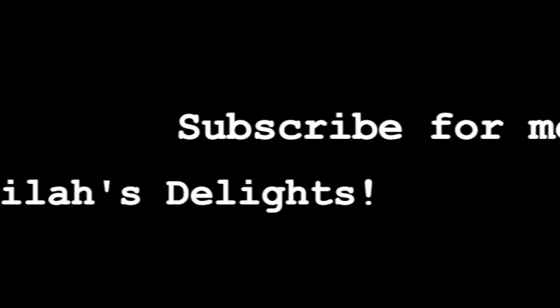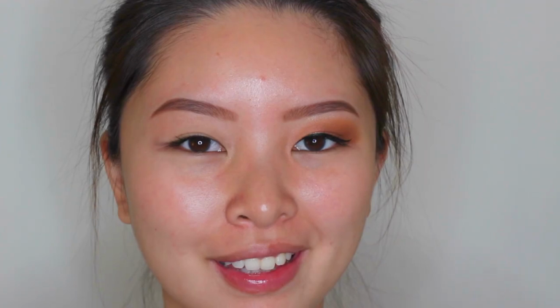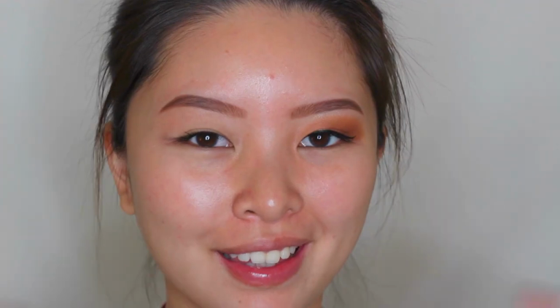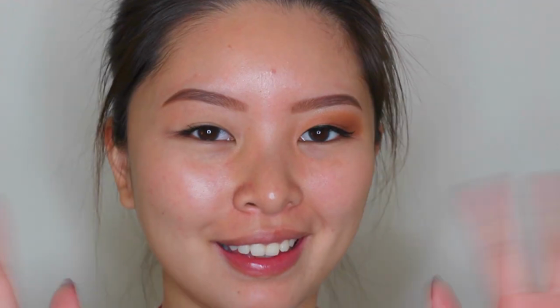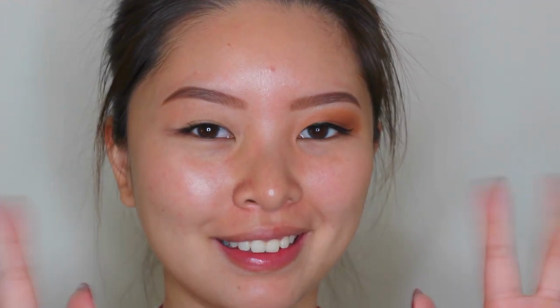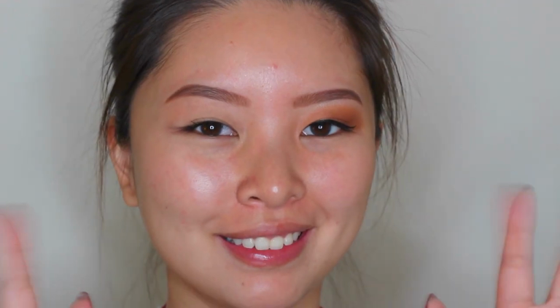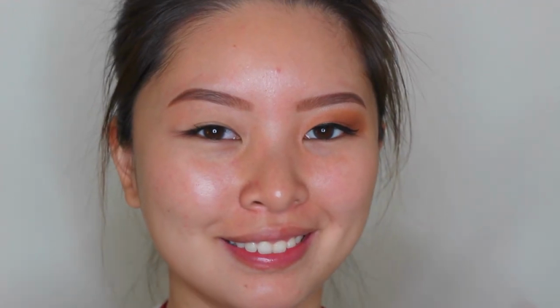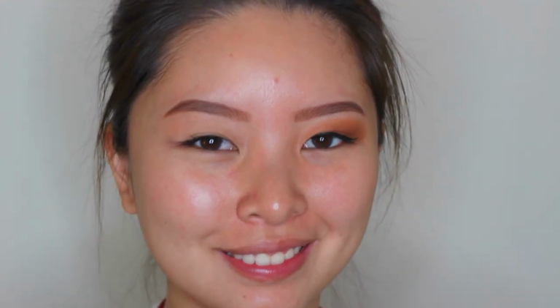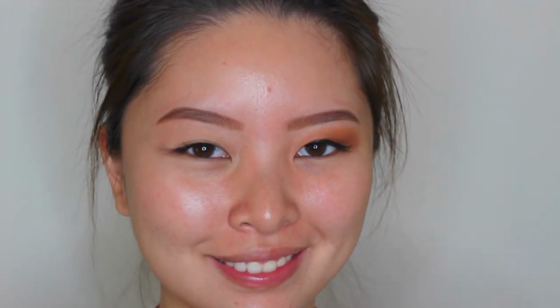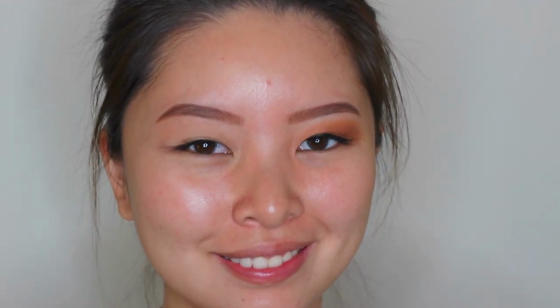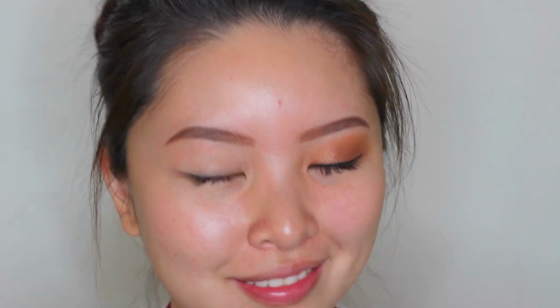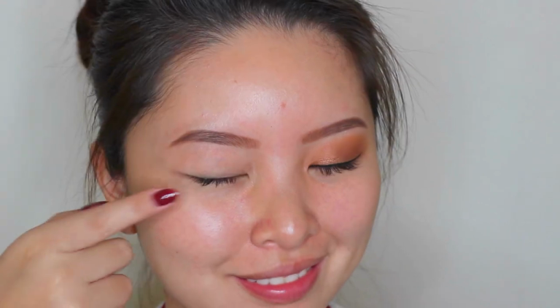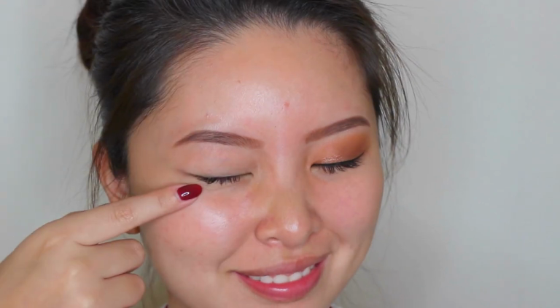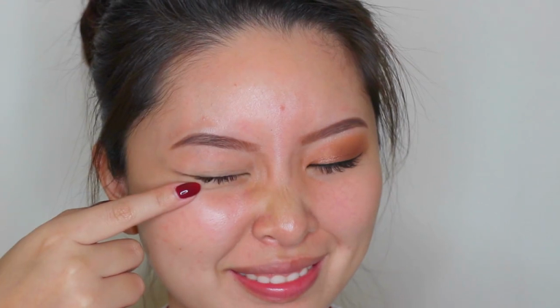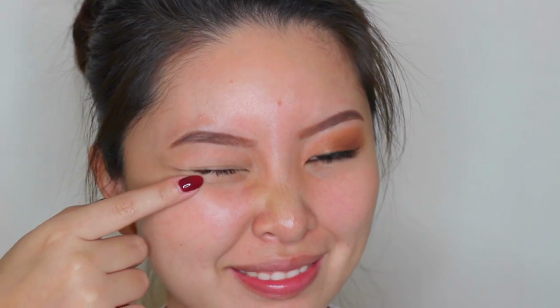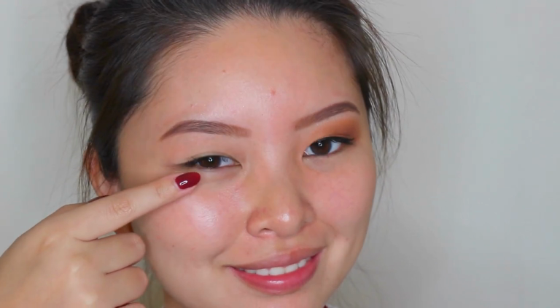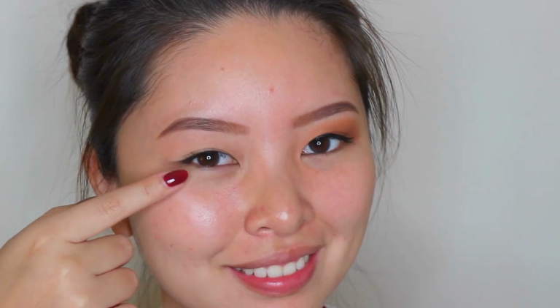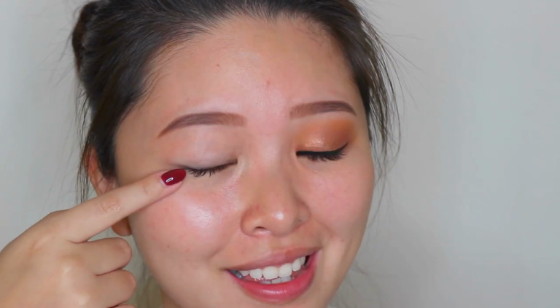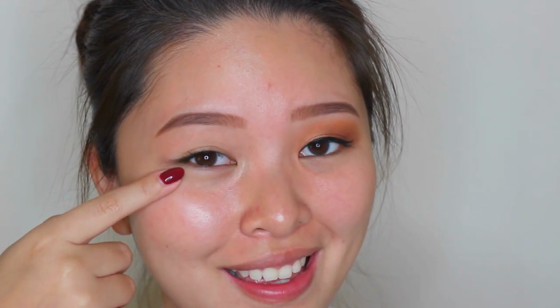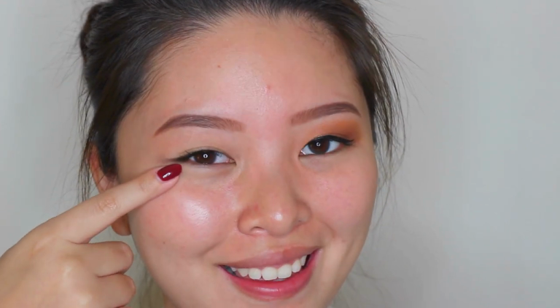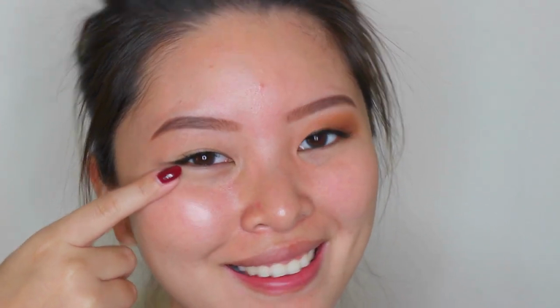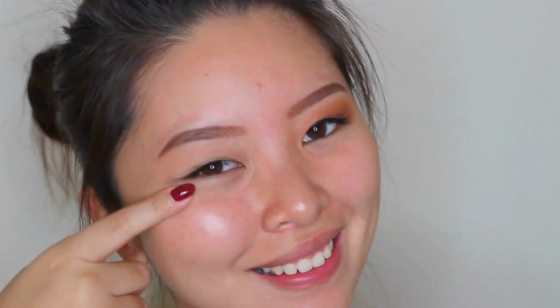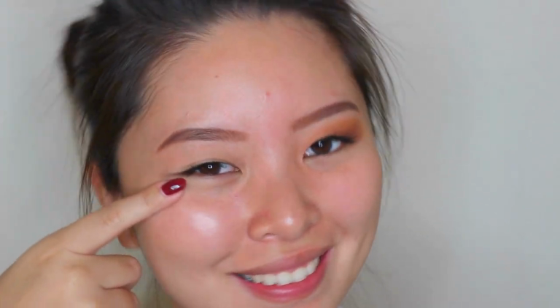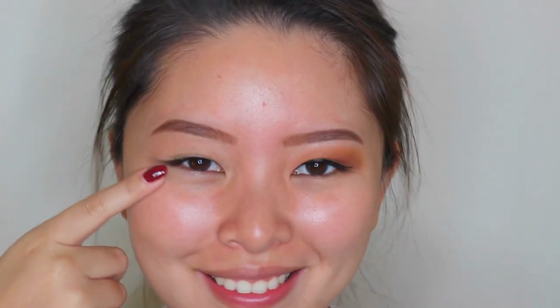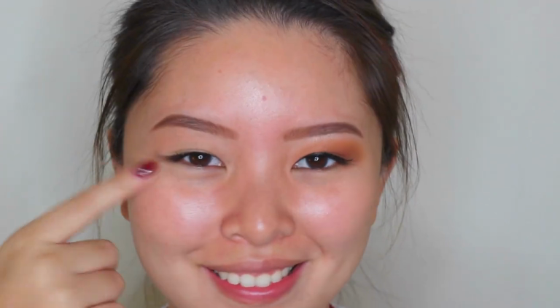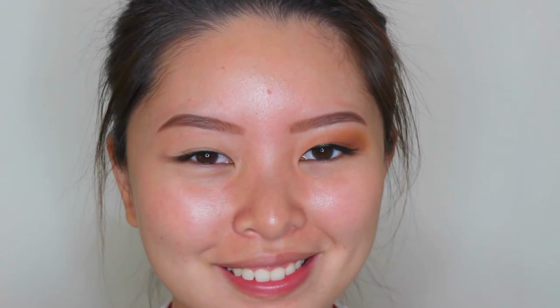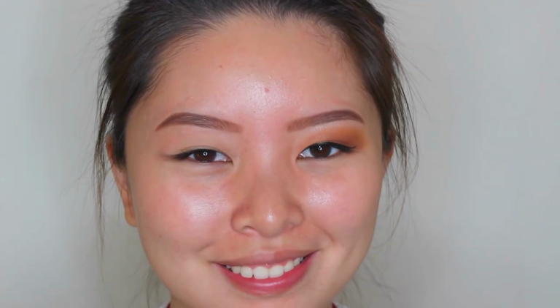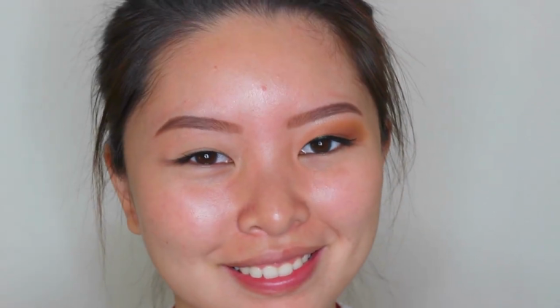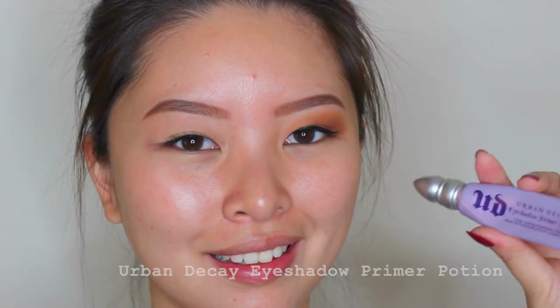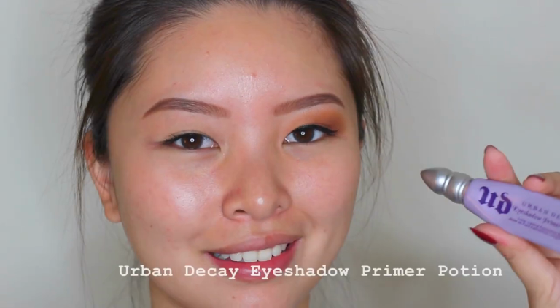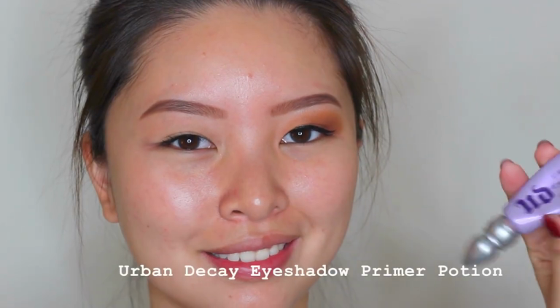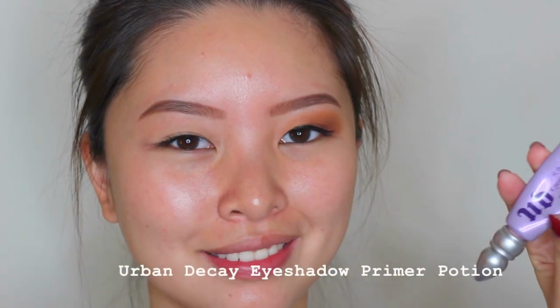I just tried lash extensions for the very first time. I hated it, so I'm going to remove it next week.